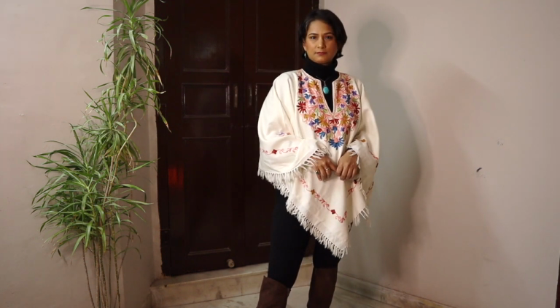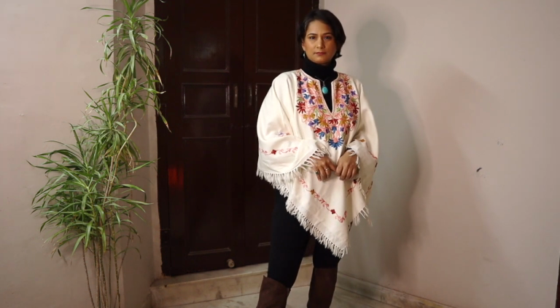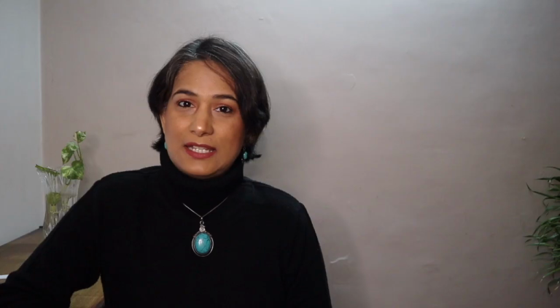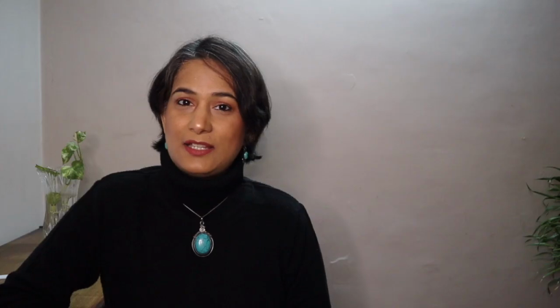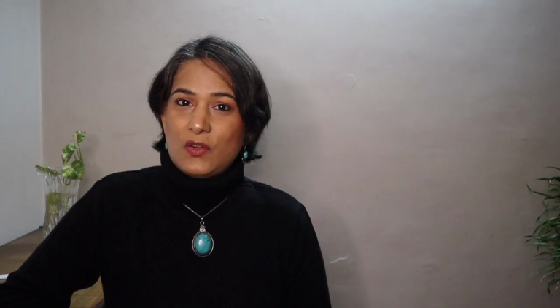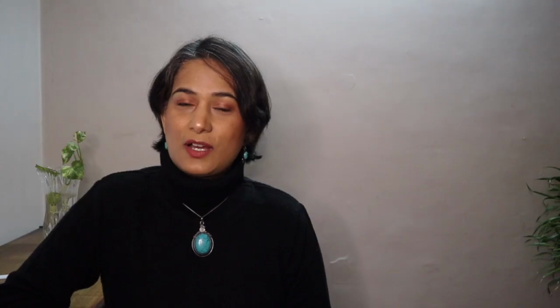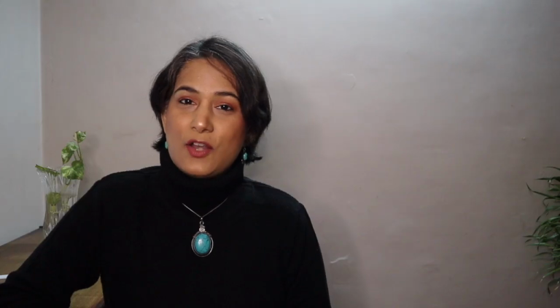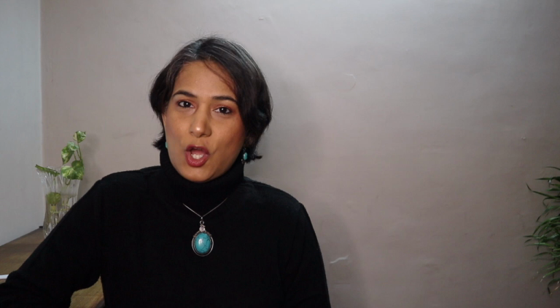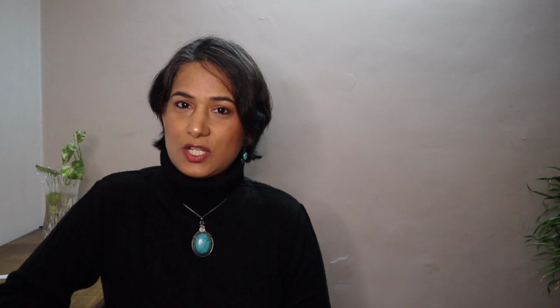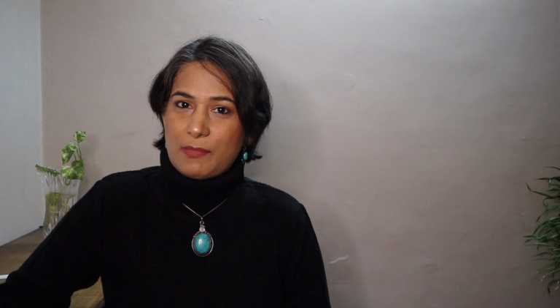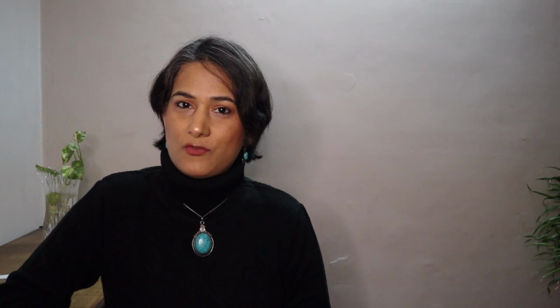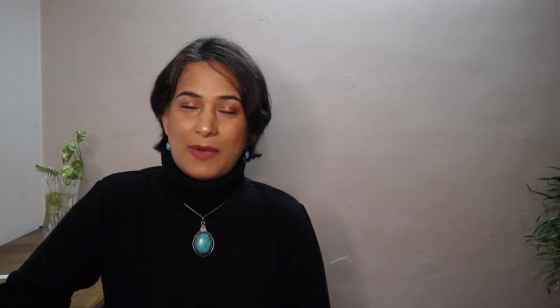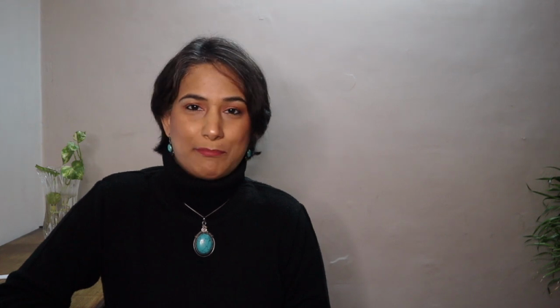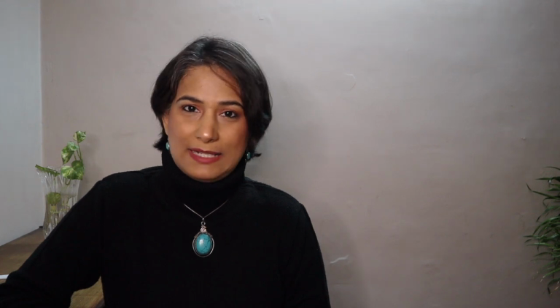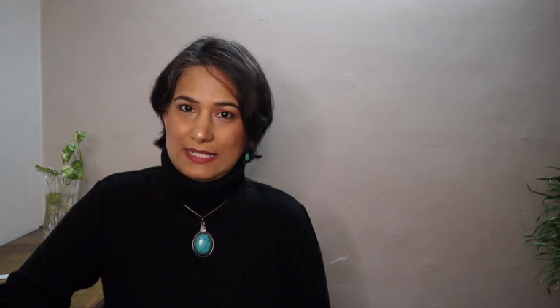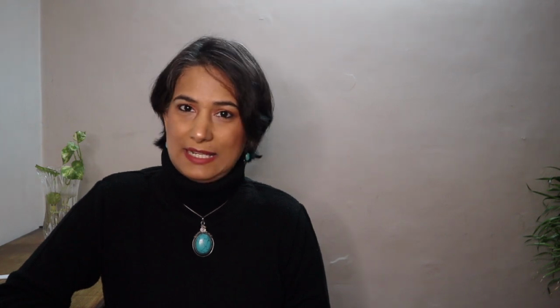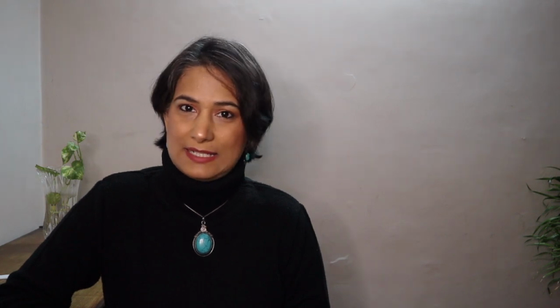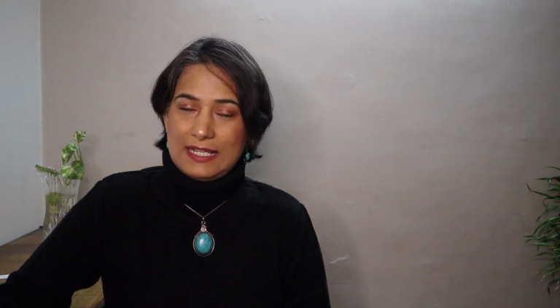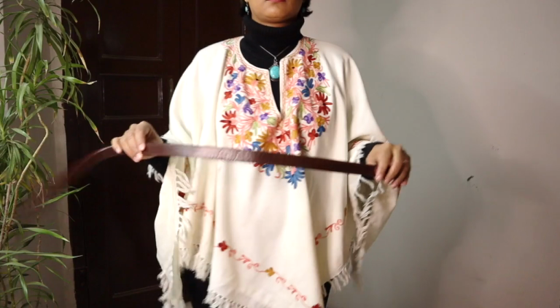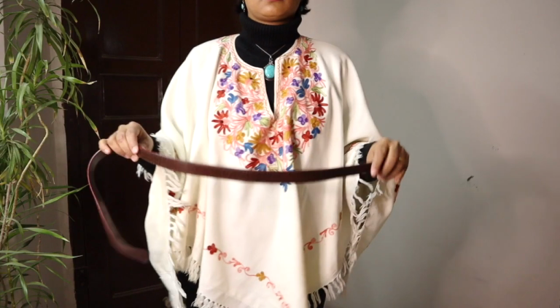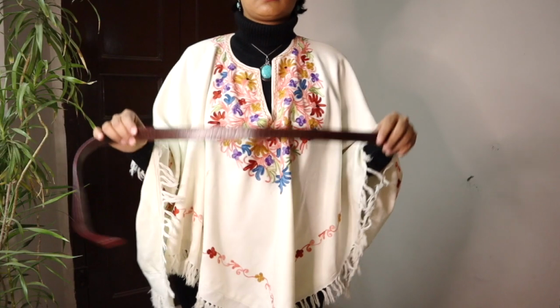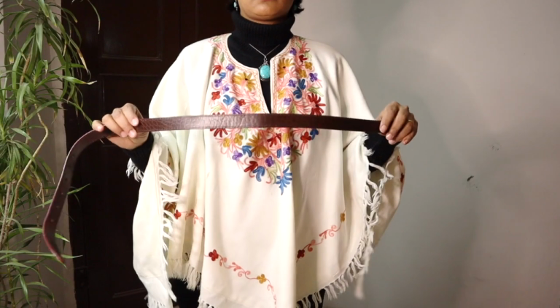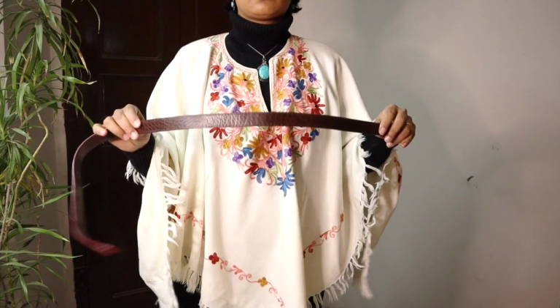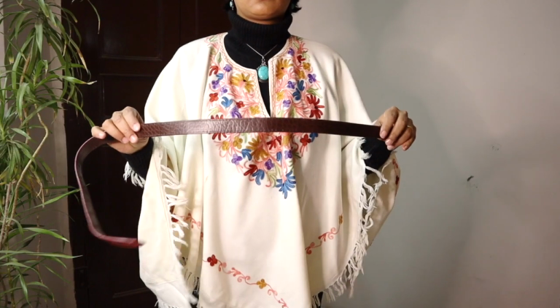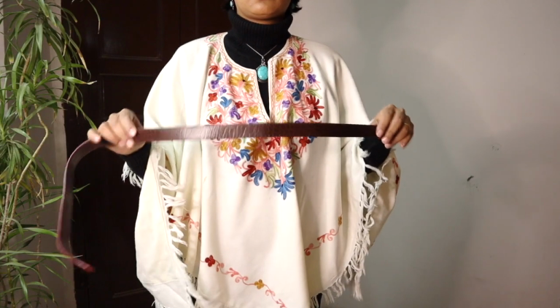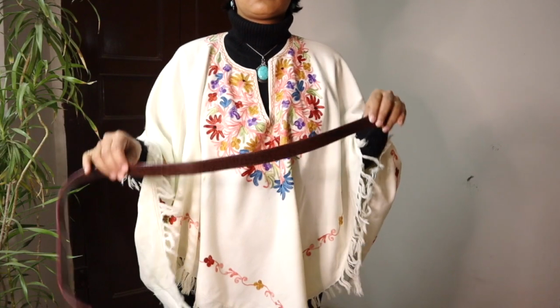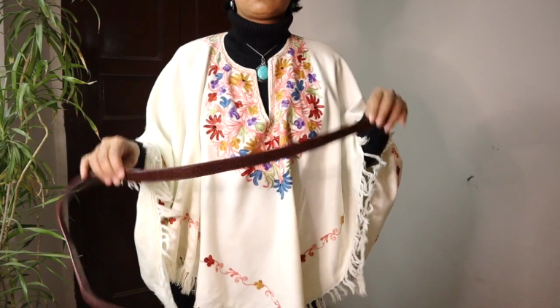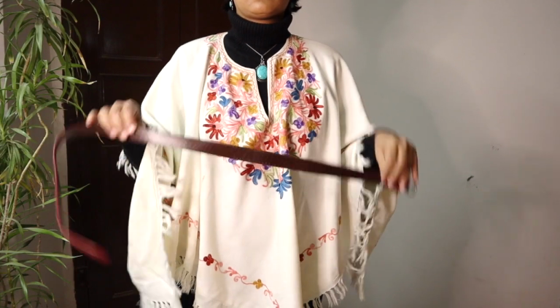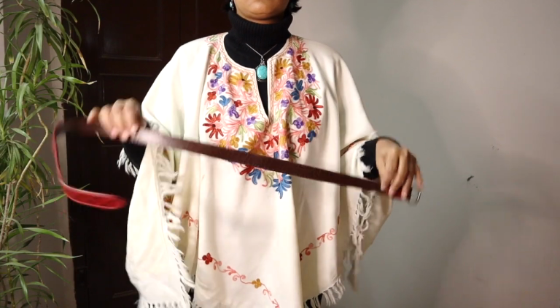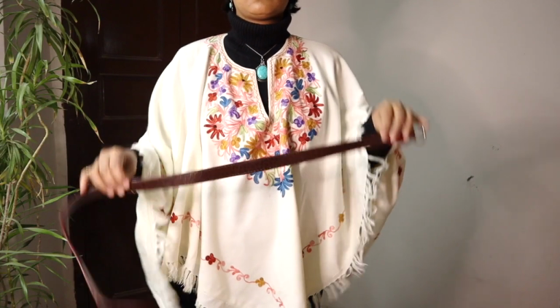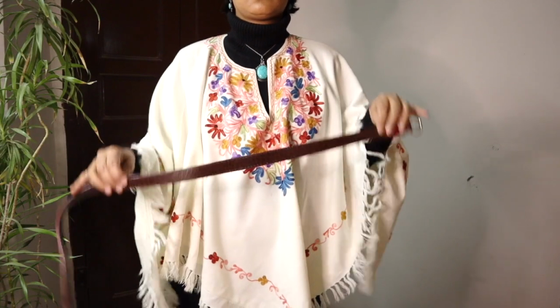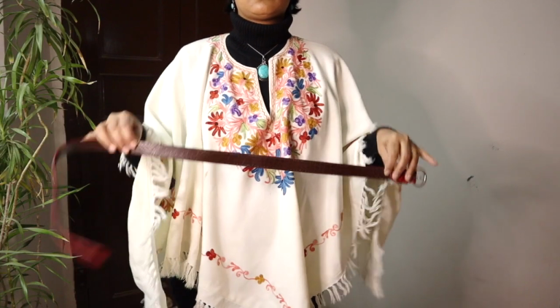Take the look a notch above by belting it. It will give you a more put-together look.